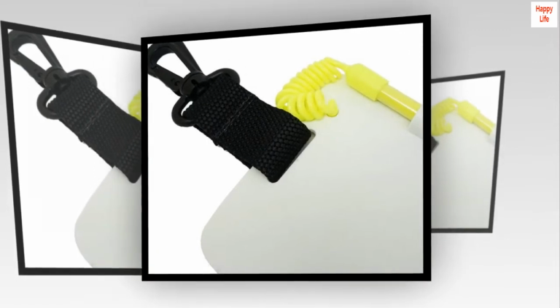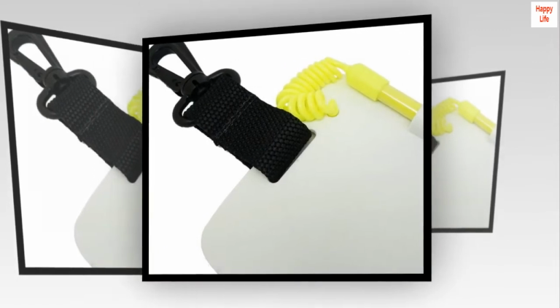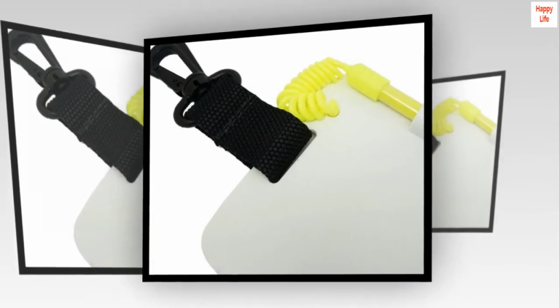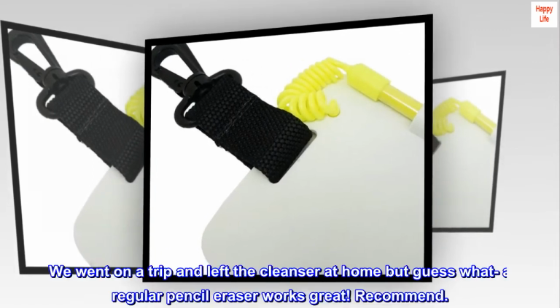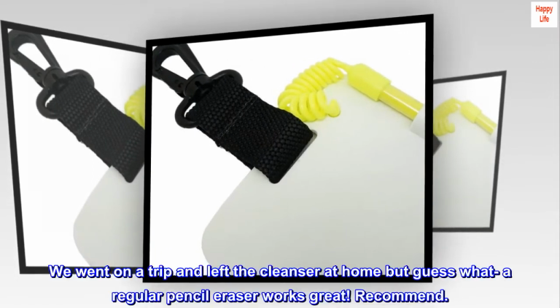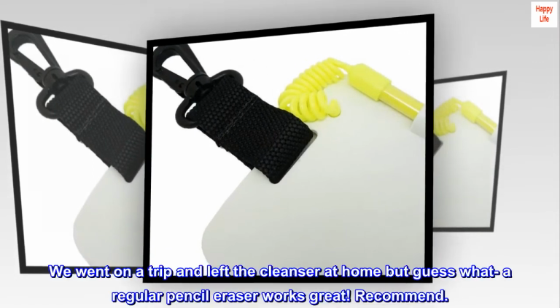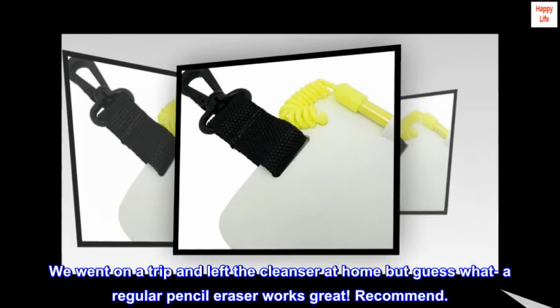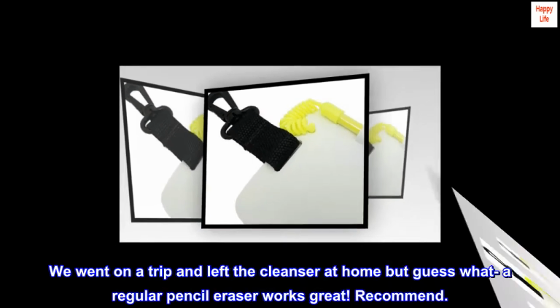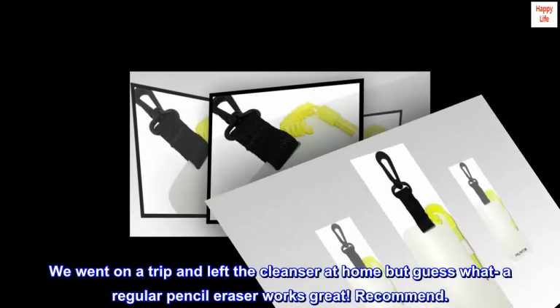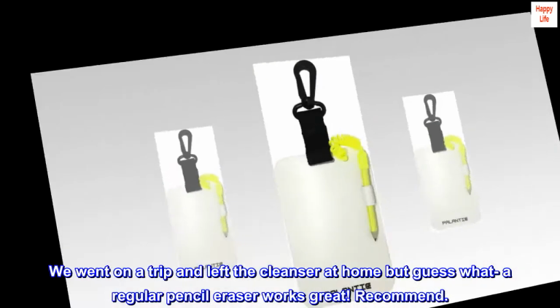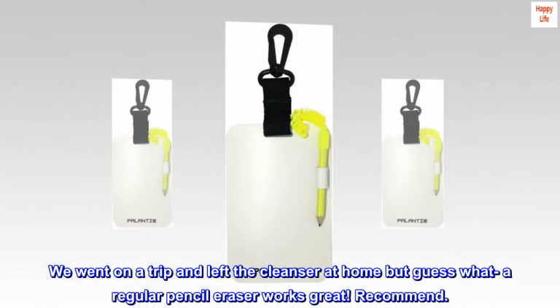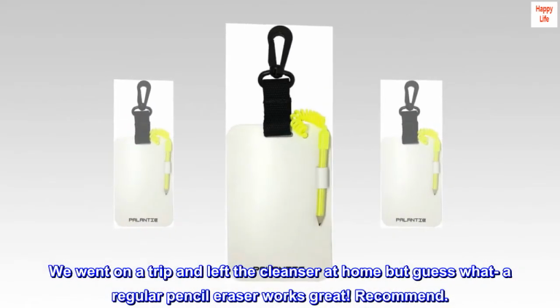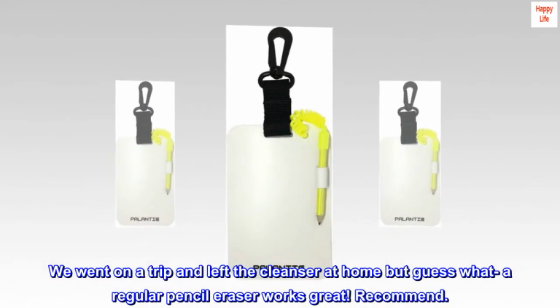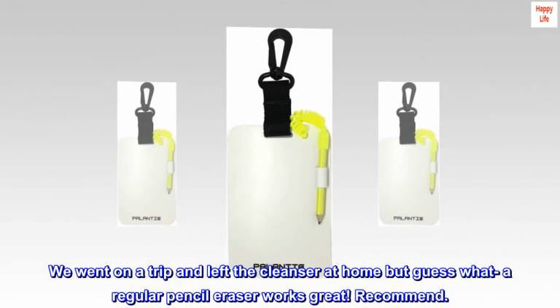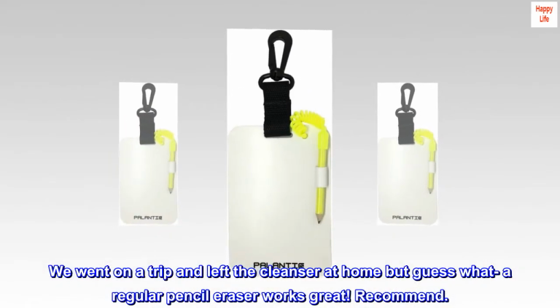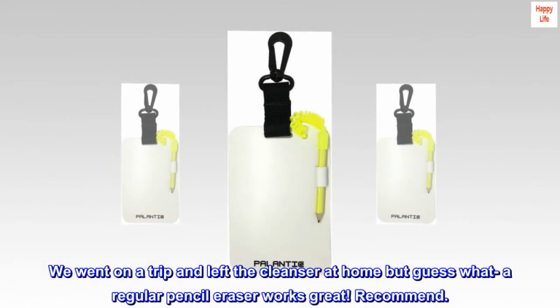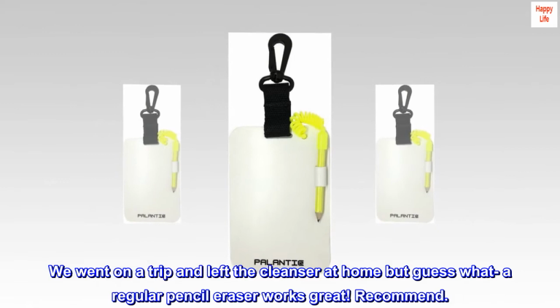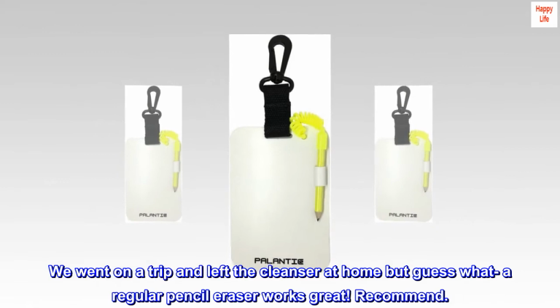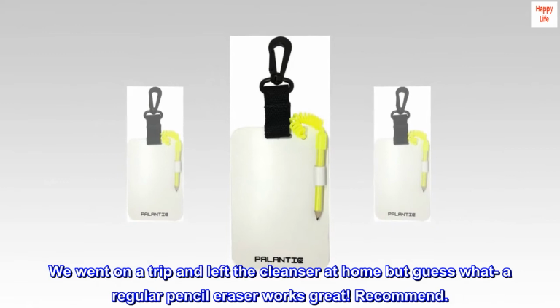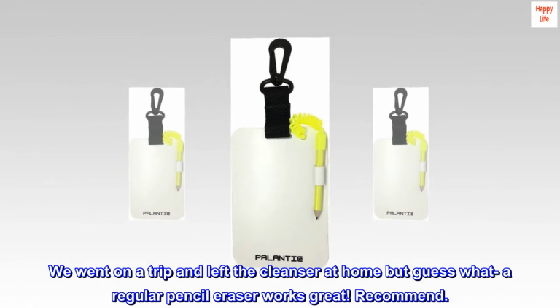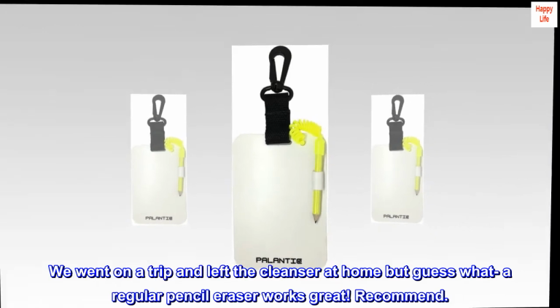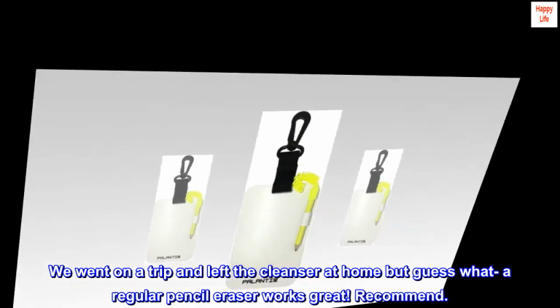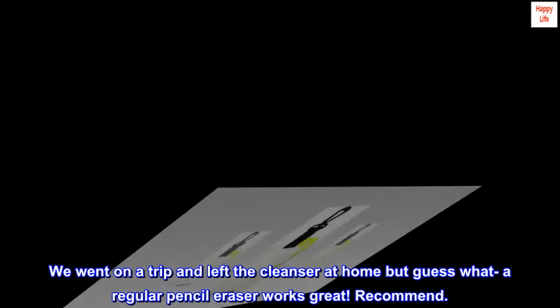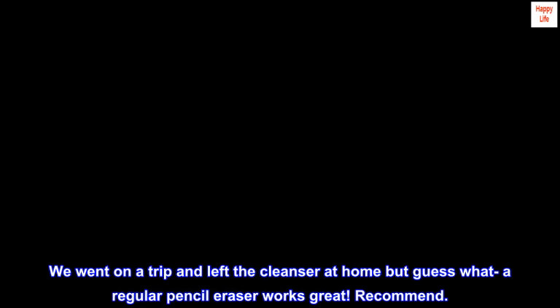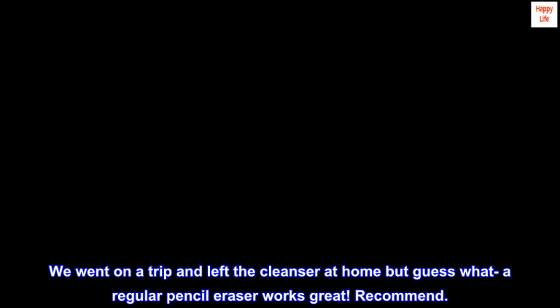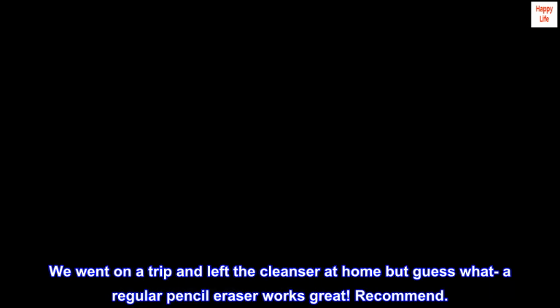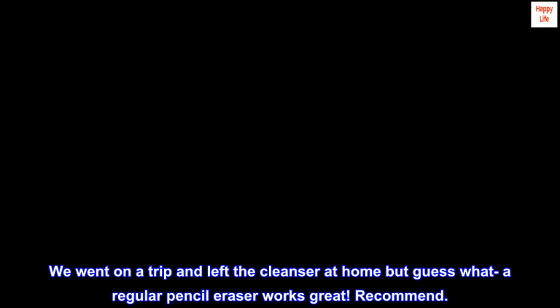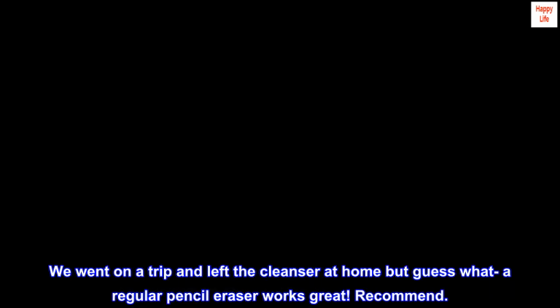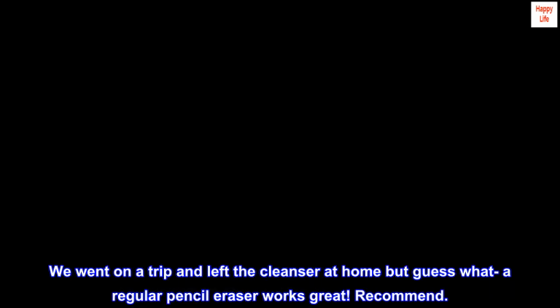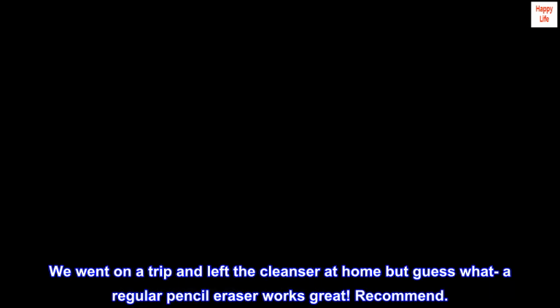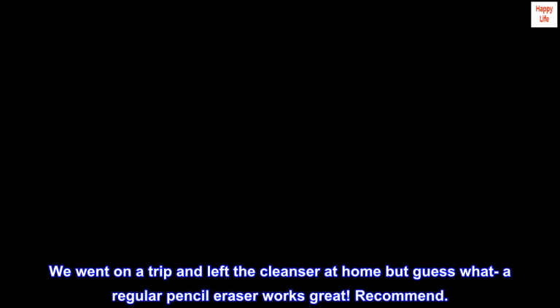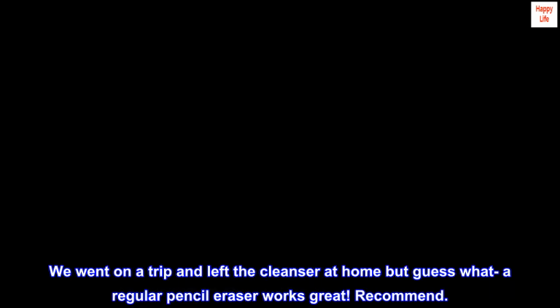We went on a trip and left the cleanser at home, but guess what — a regular pencil eraser works great. Recommend.